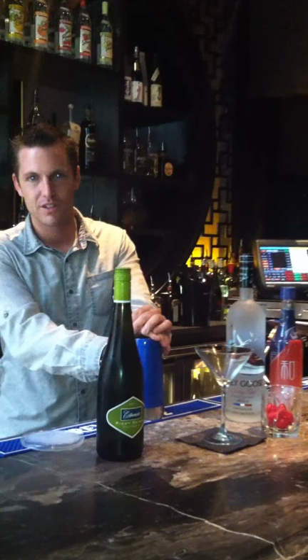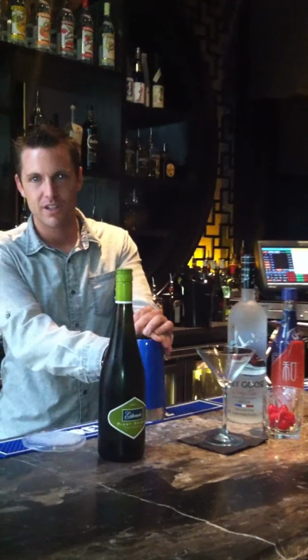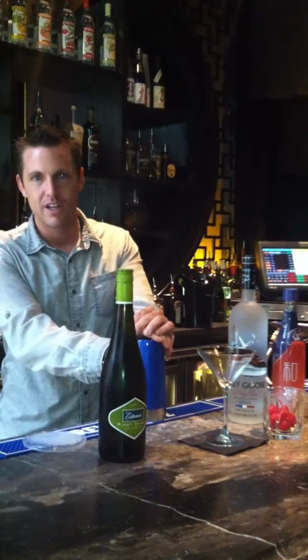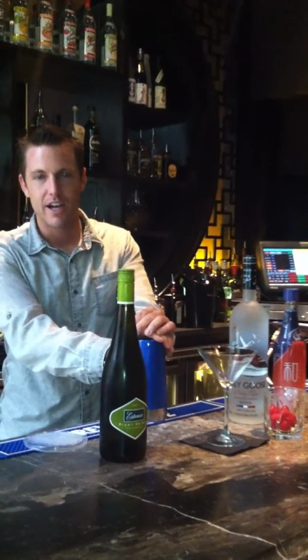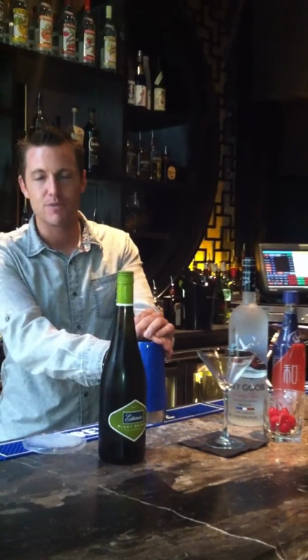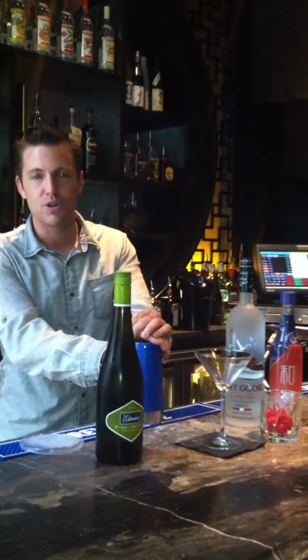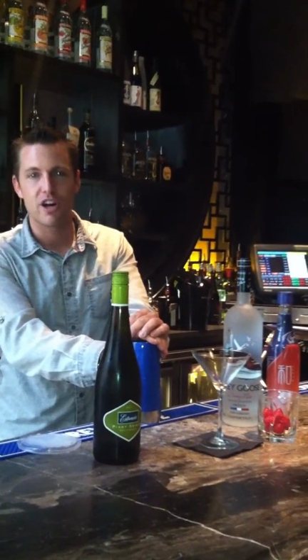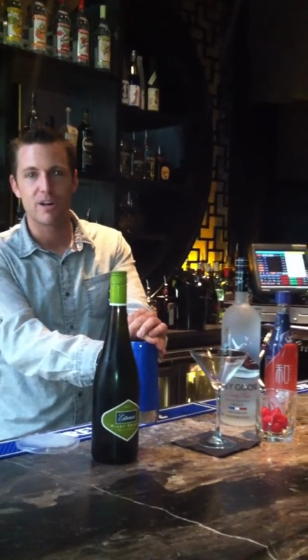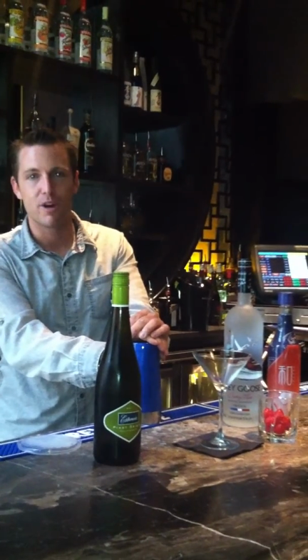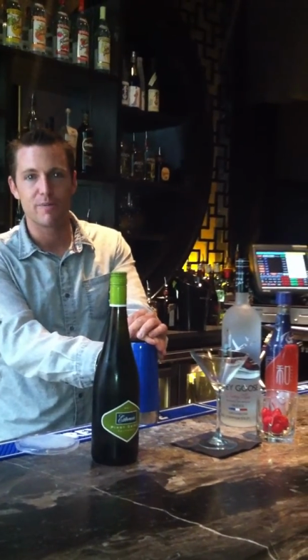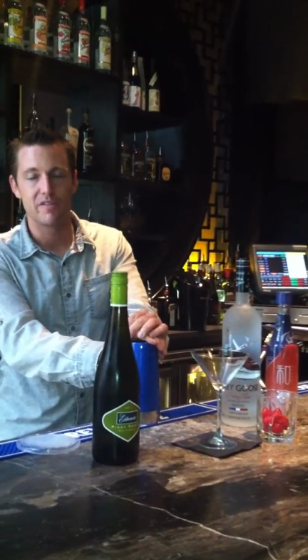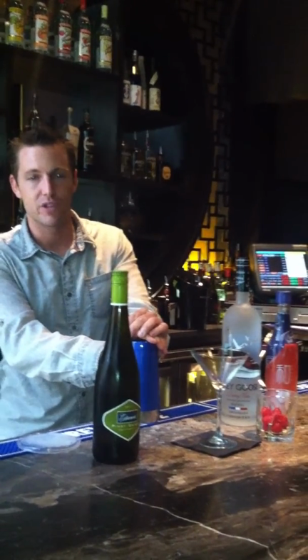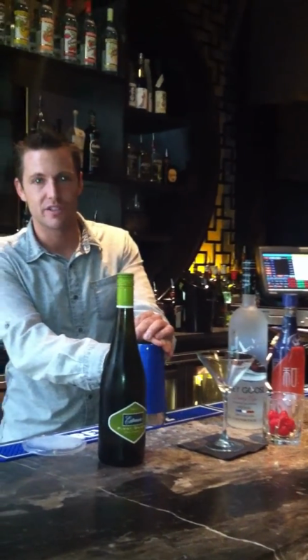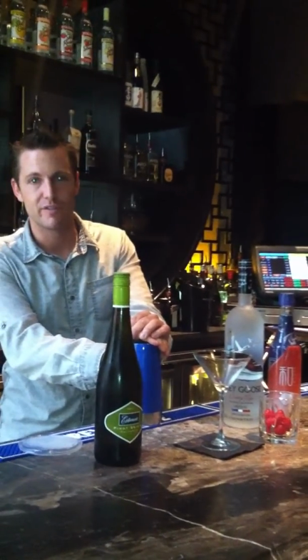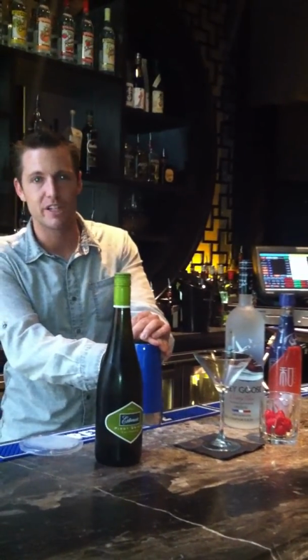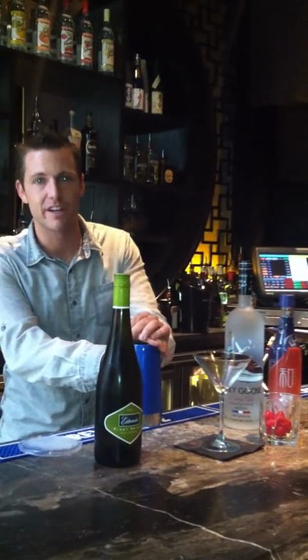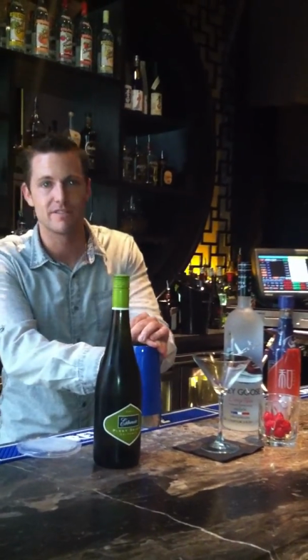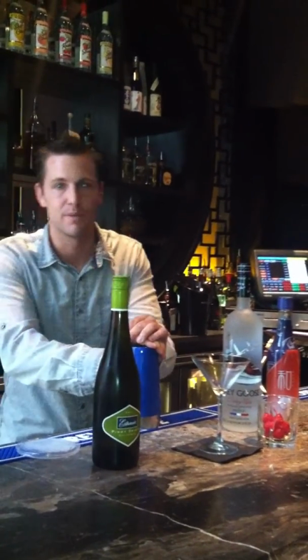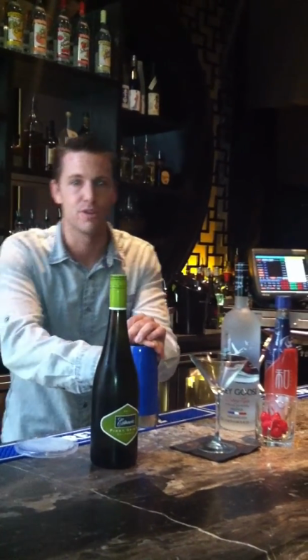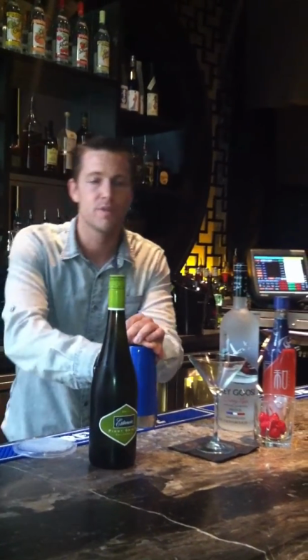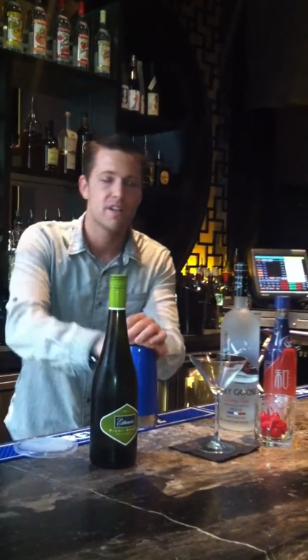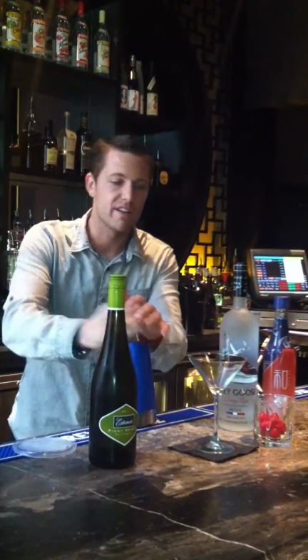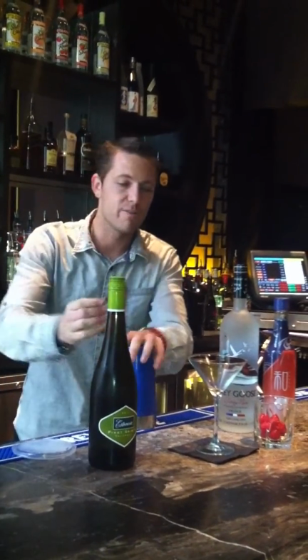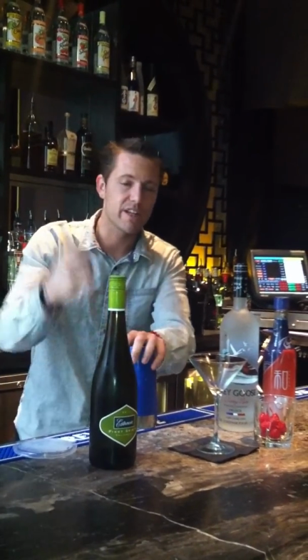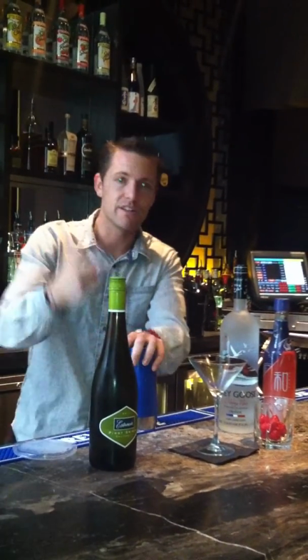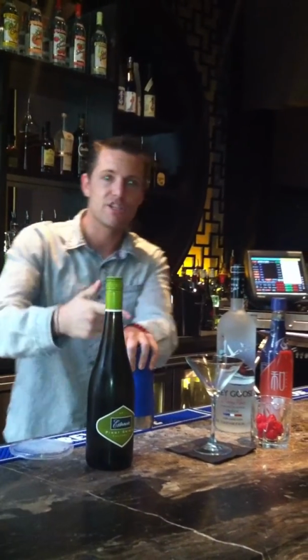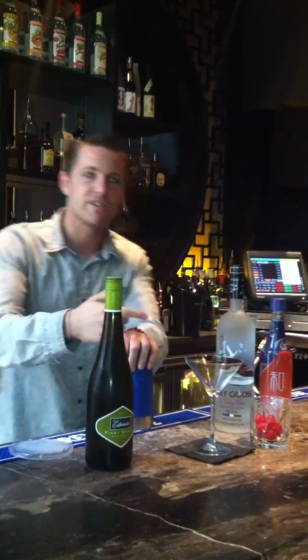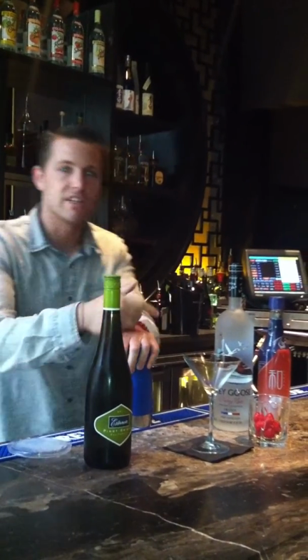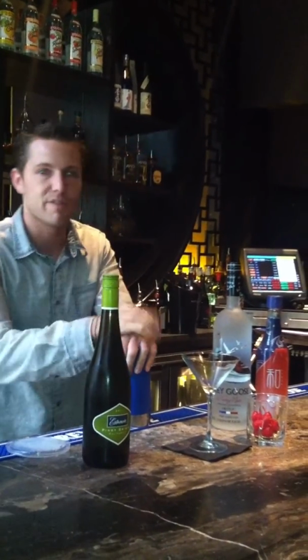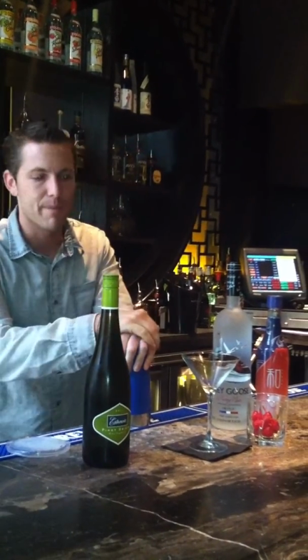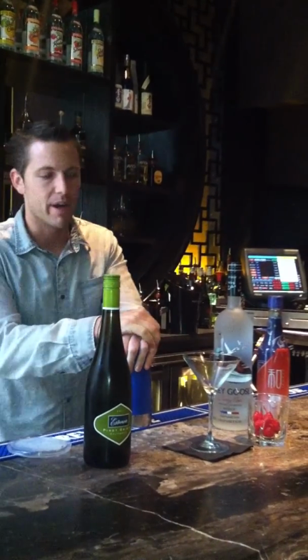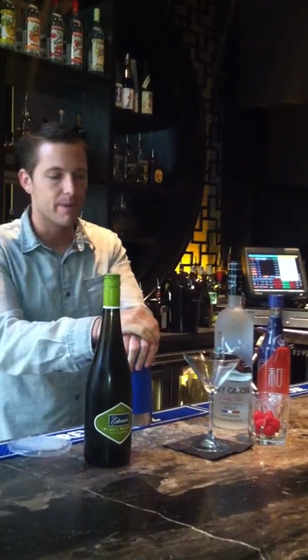Hi, I'm Joe O'Connor, bar and beverage director for the Ignite at the Tame Group. Today we're making the Lychee Martini from Empire.